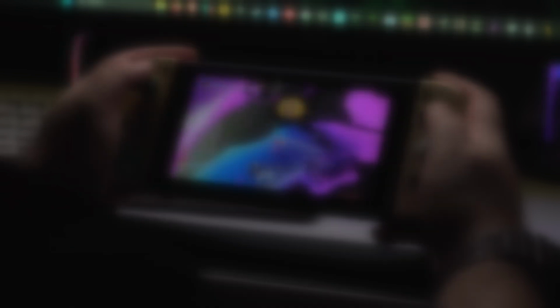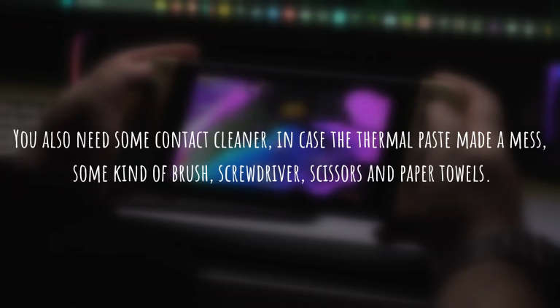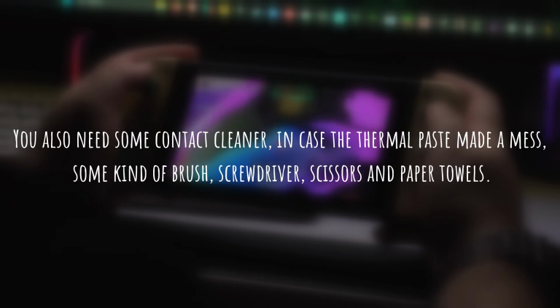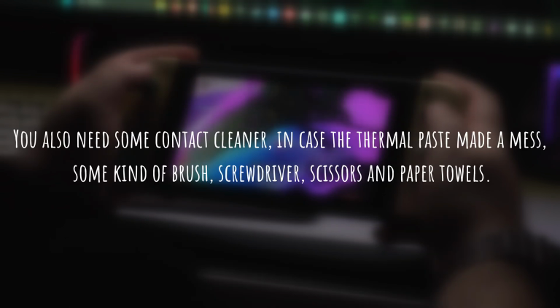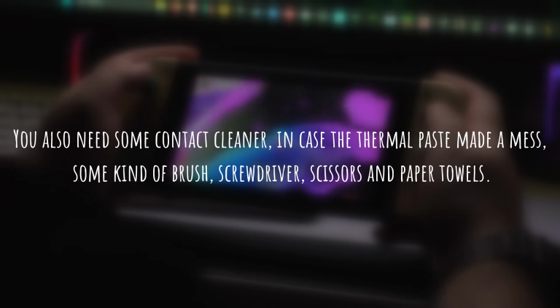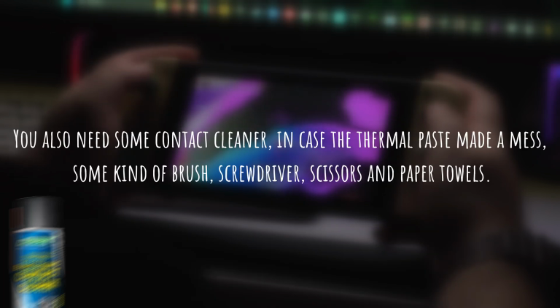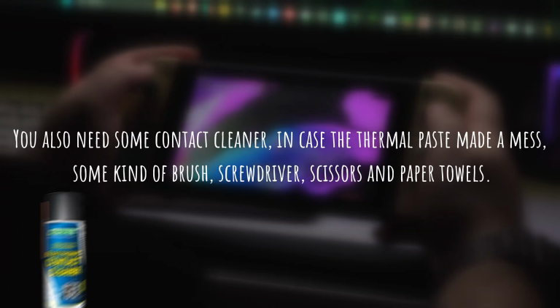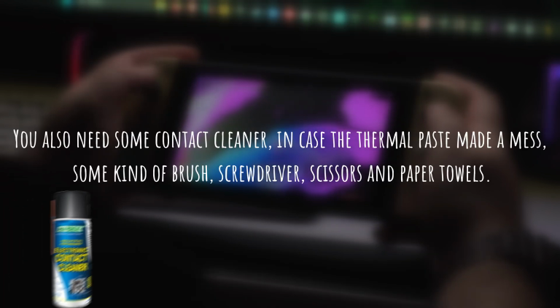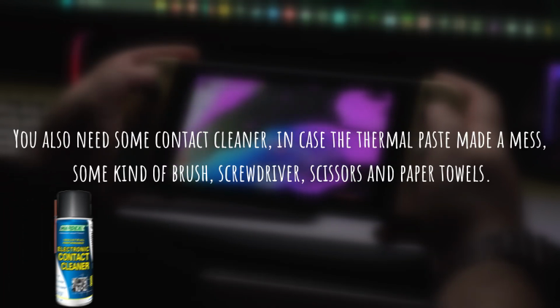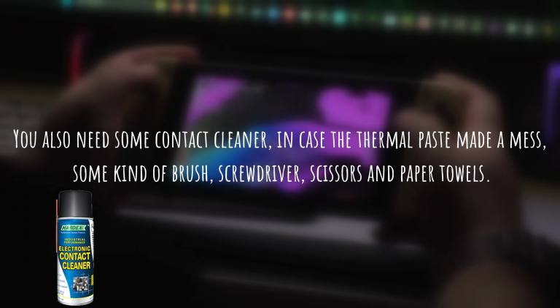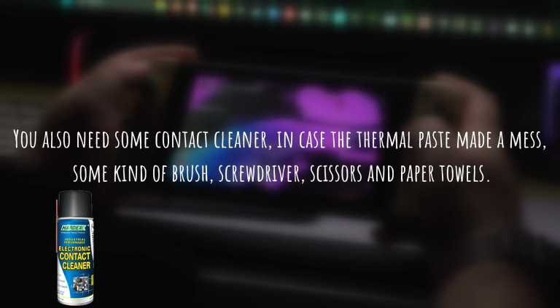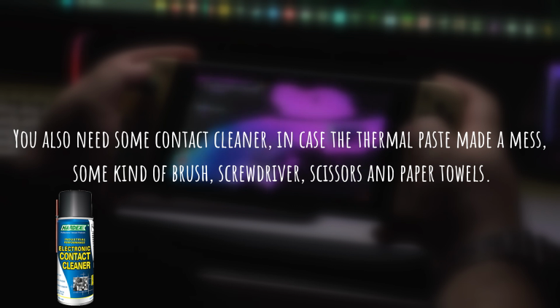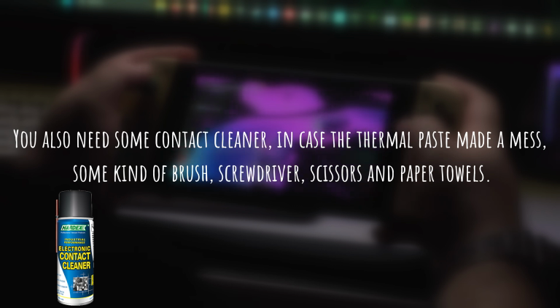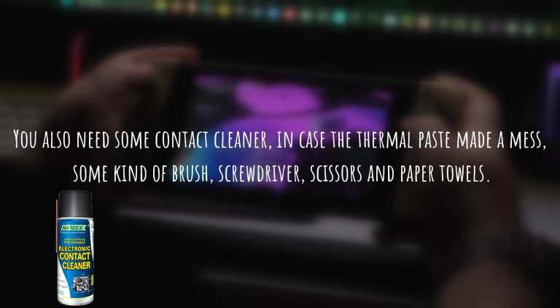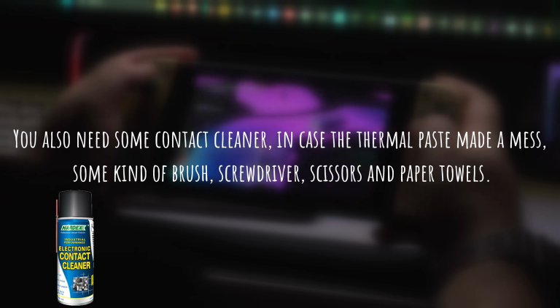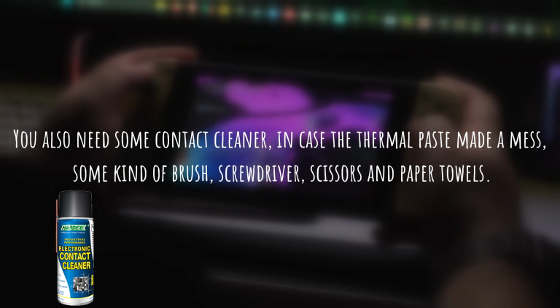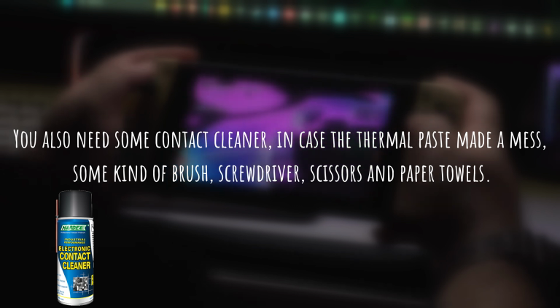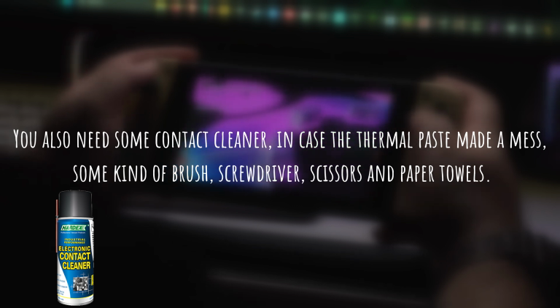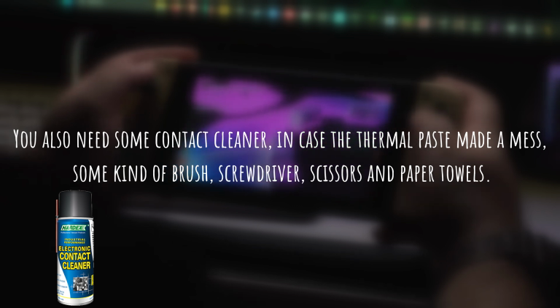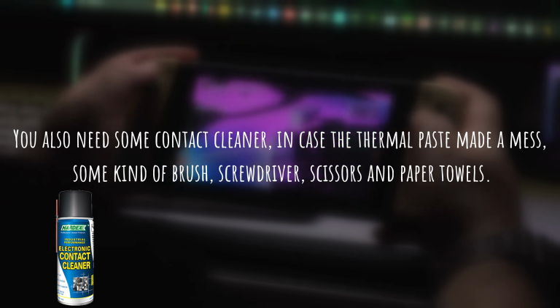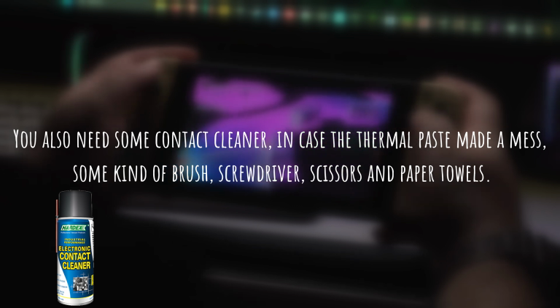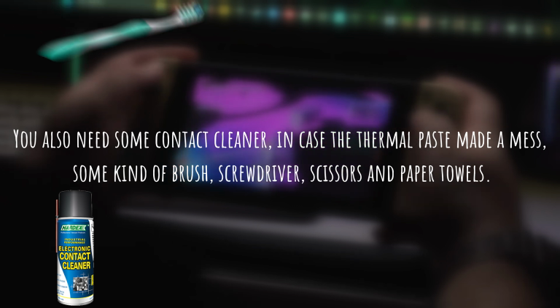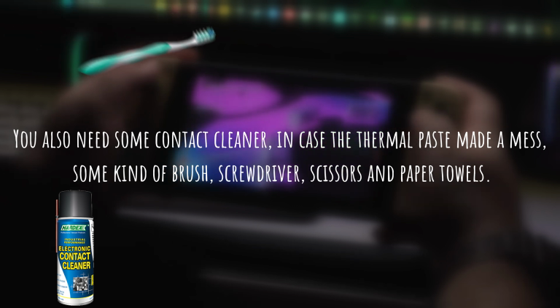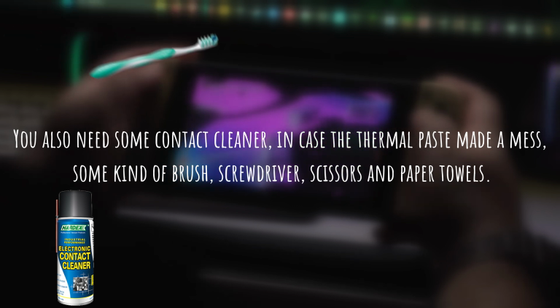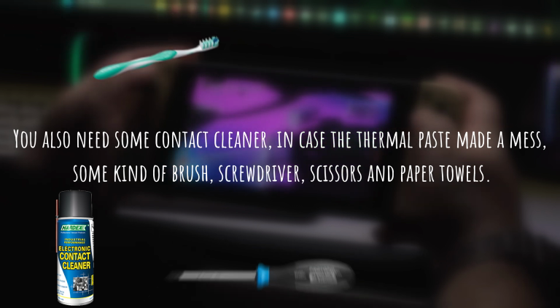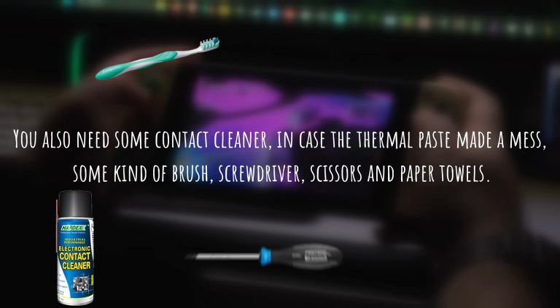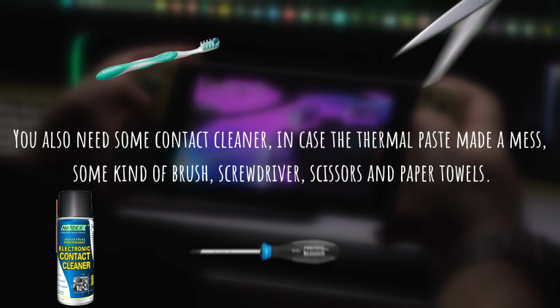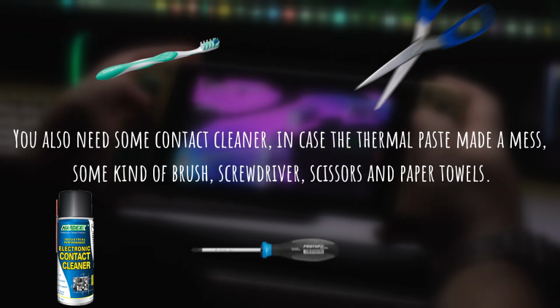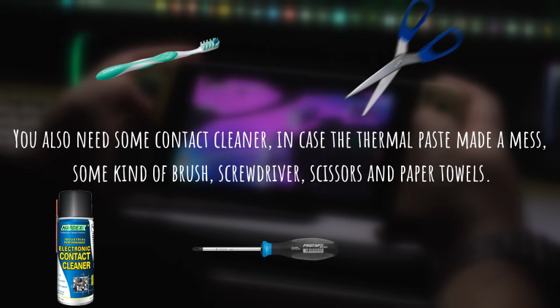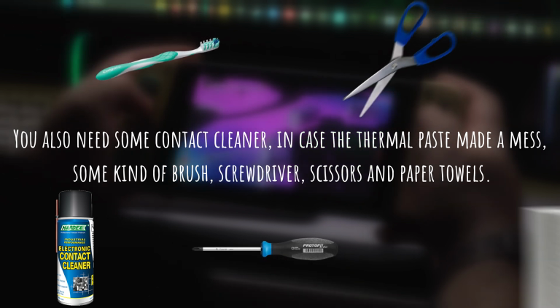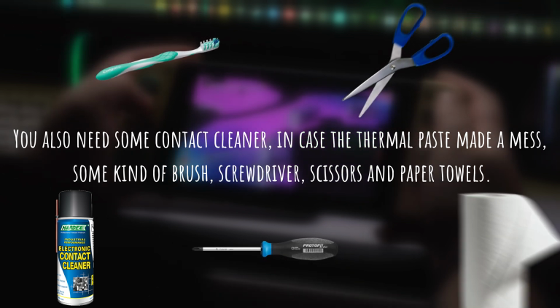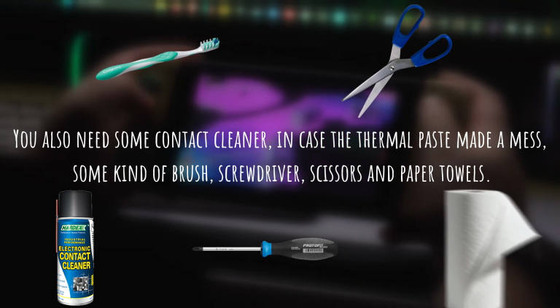You also need some contact cleaner in case the thermal paste made a mess, some kind of brush, a screwdriver, scissors, and paper towels.